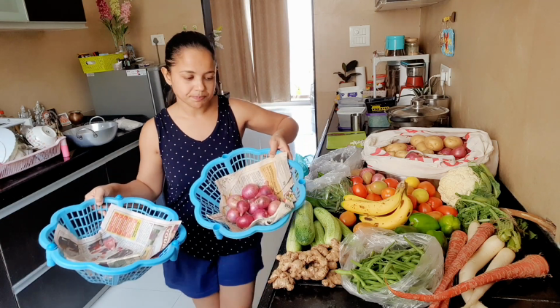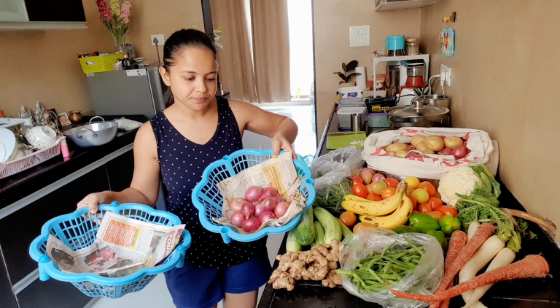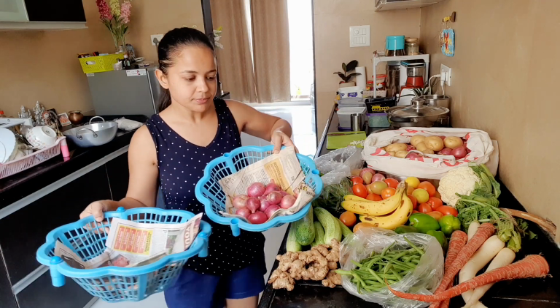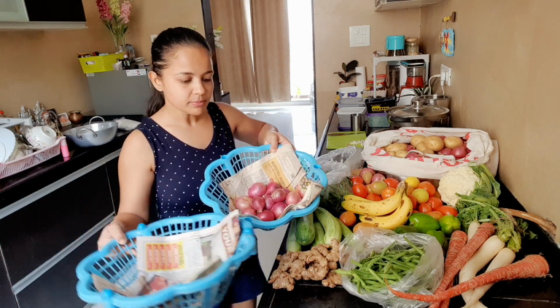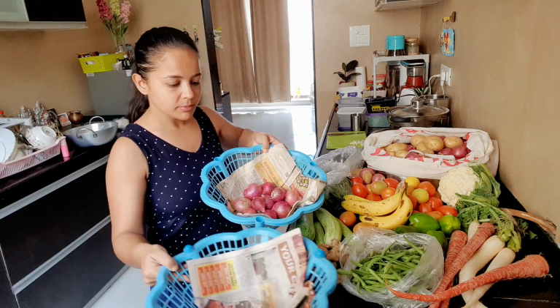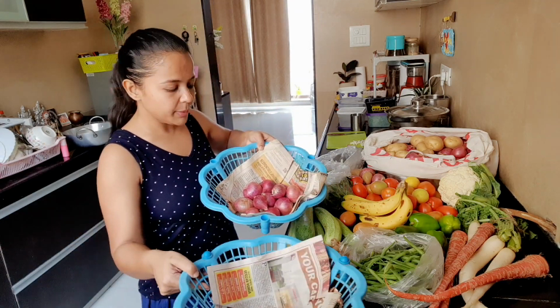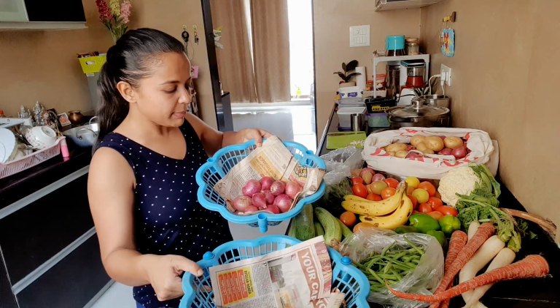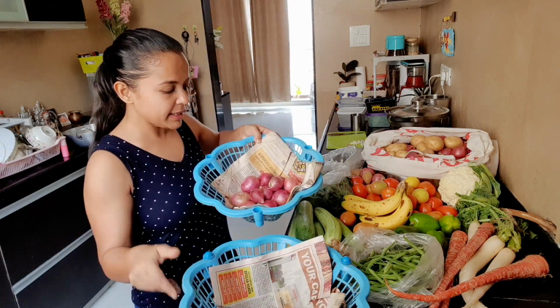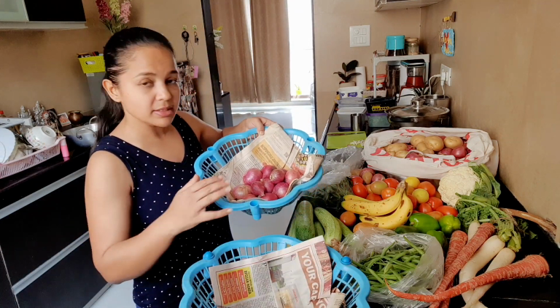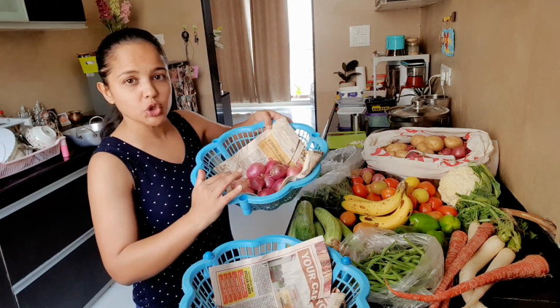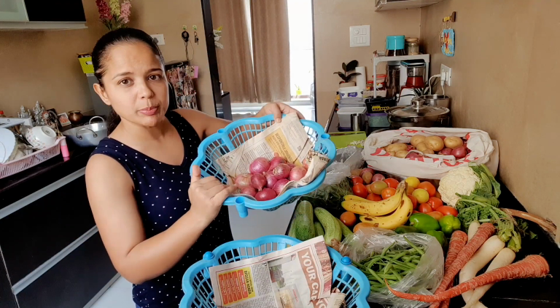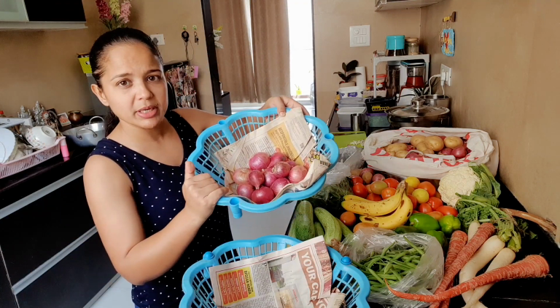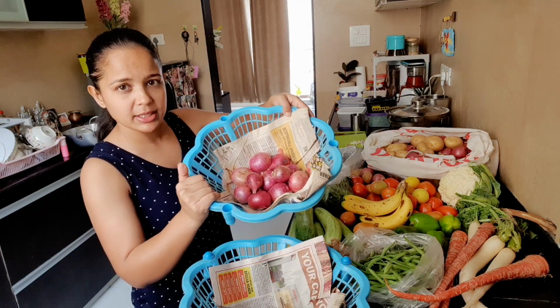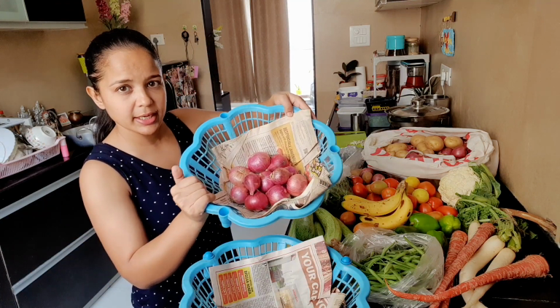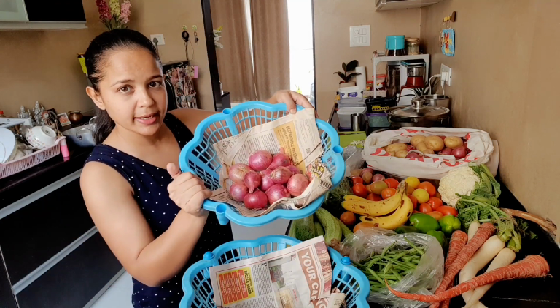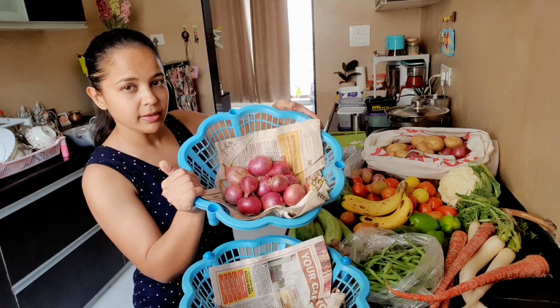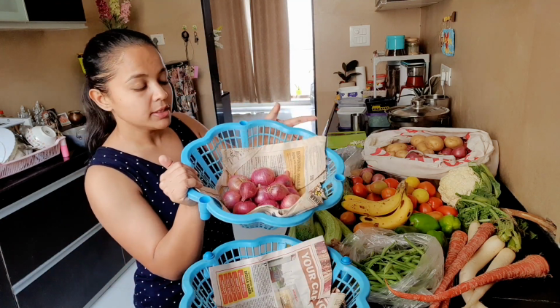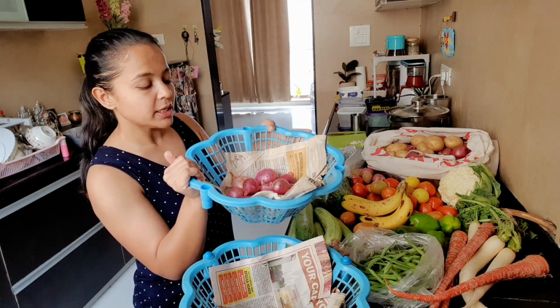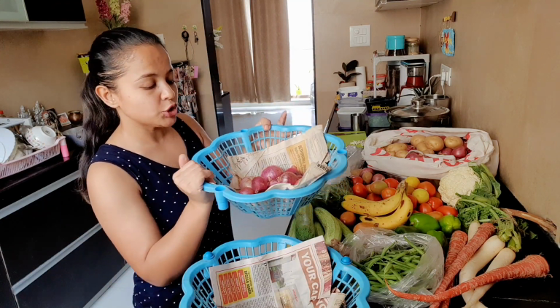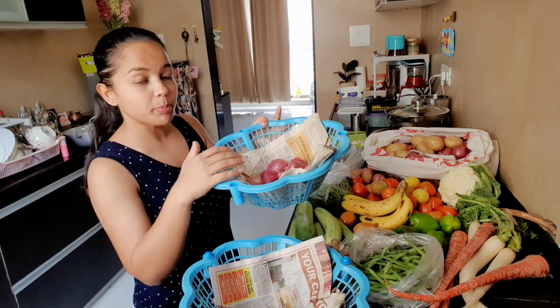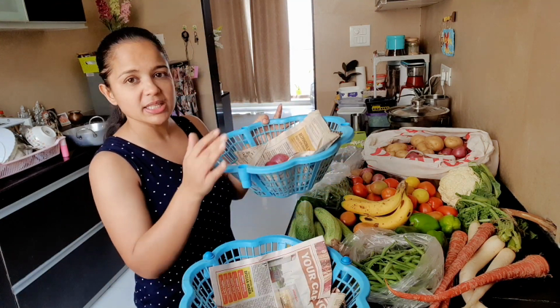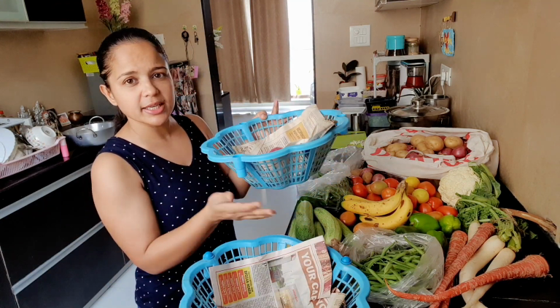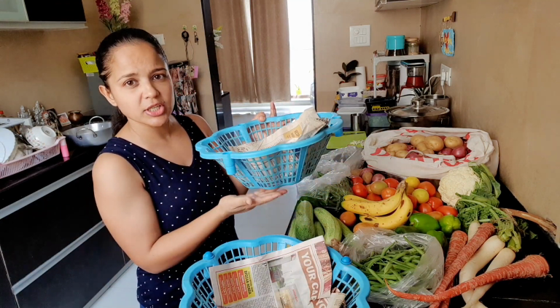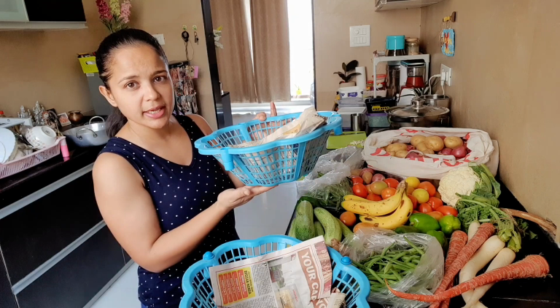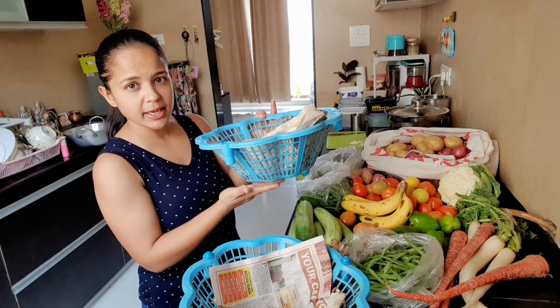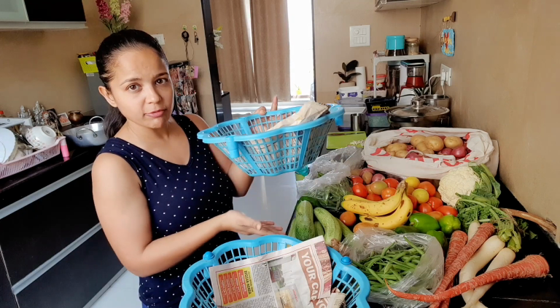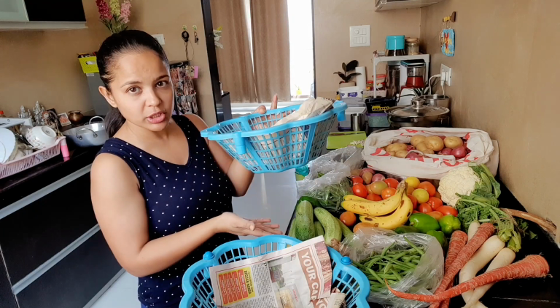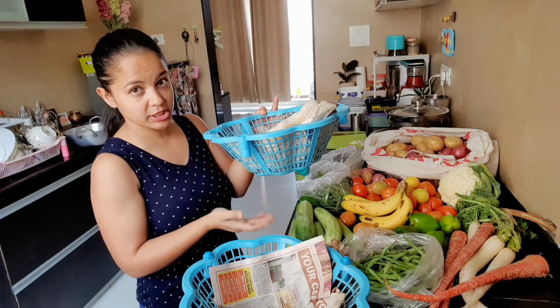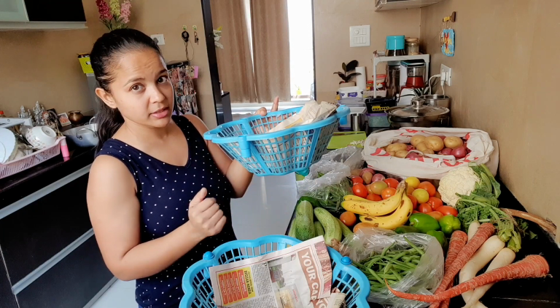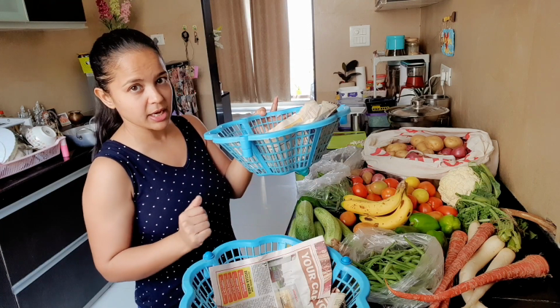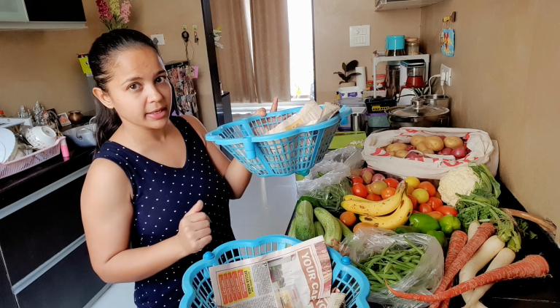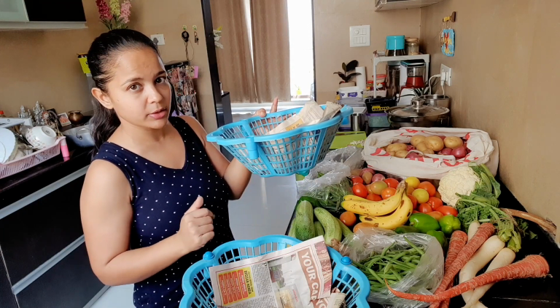In these baskets, I have put a newspaper so that the vegetables don't fall below and stay organized inside.